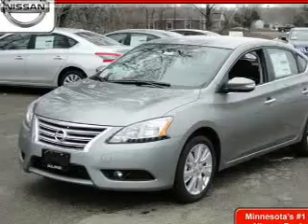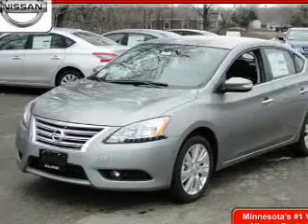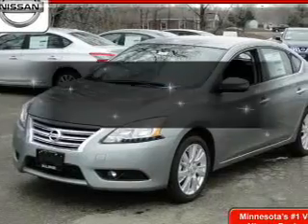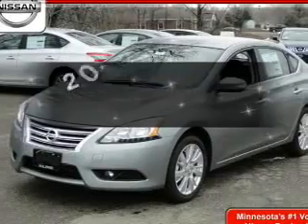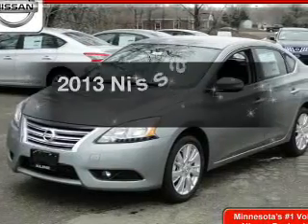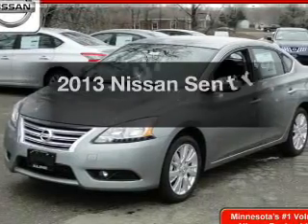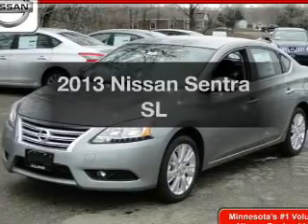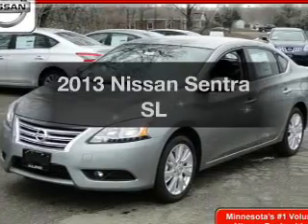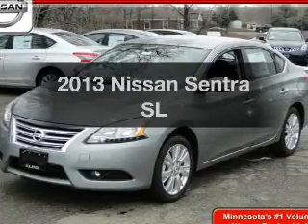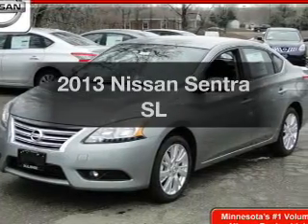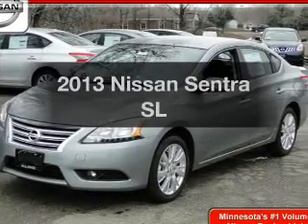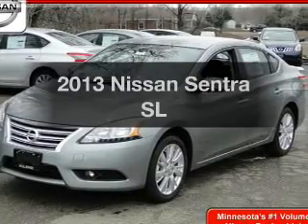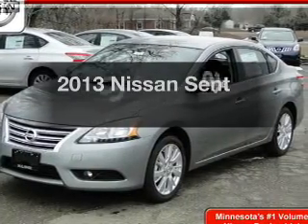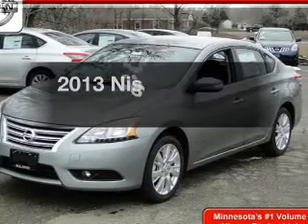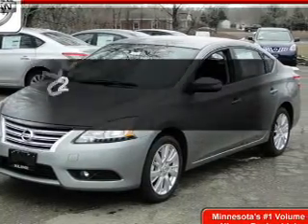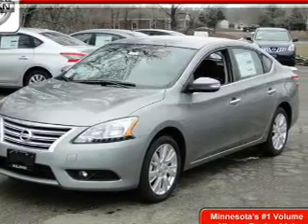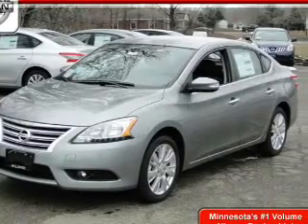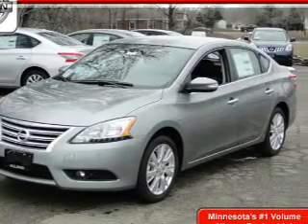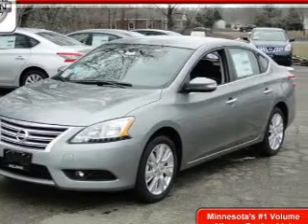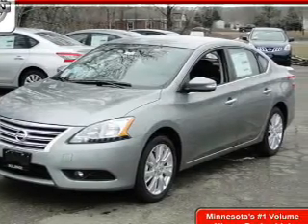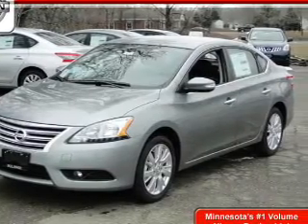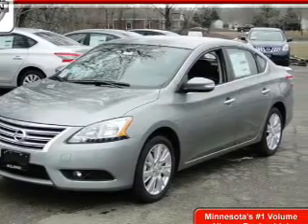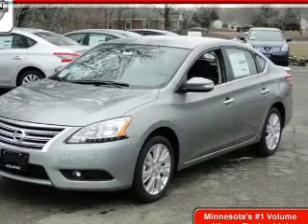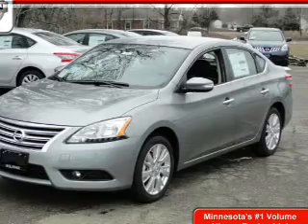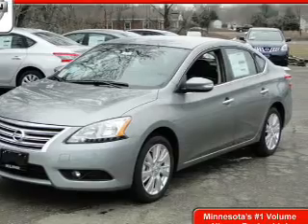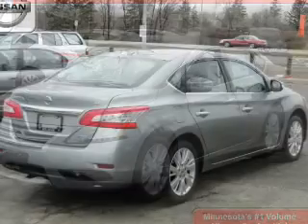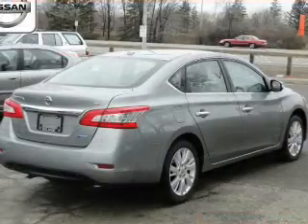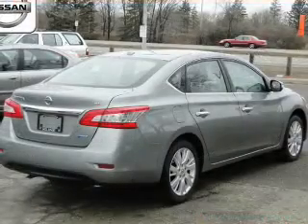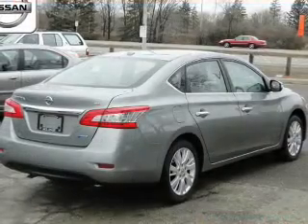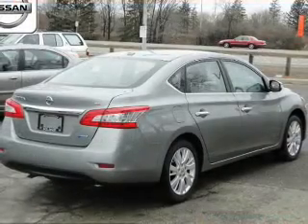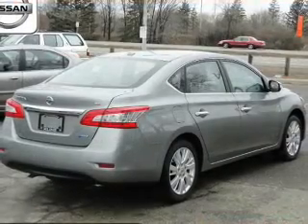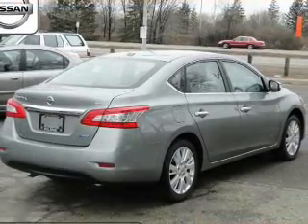Get noticed in this 2013 Nissan Sentra. Travel the roads in style and comfort in this great vehicle.